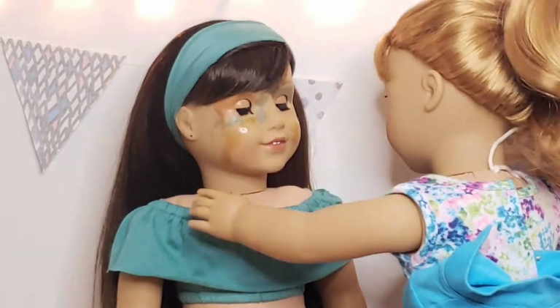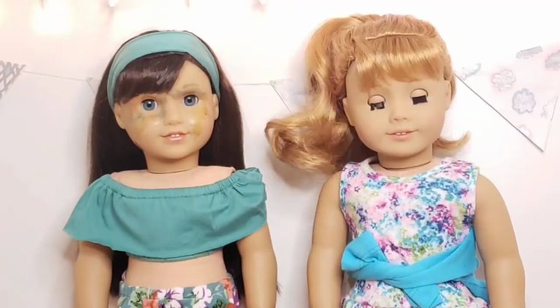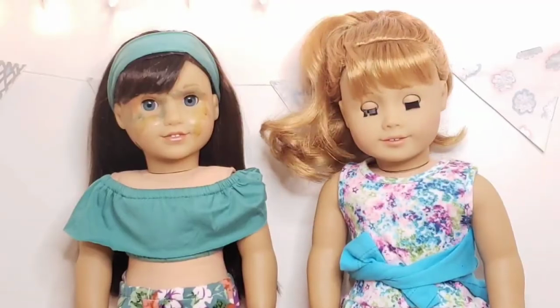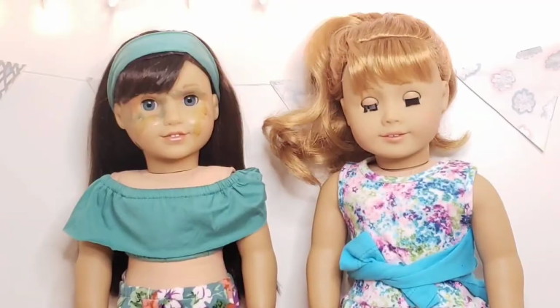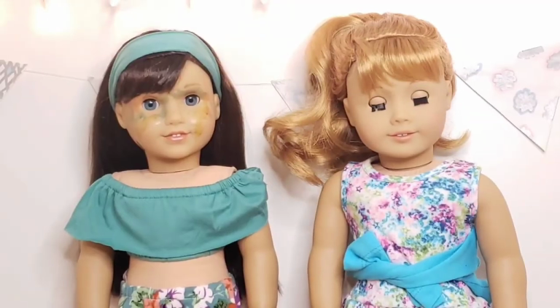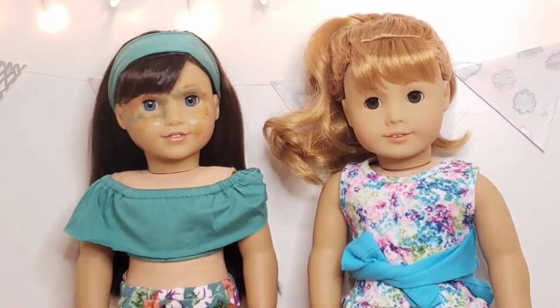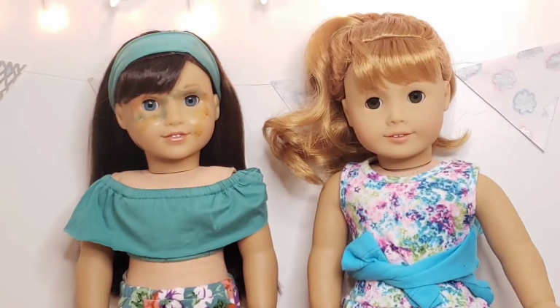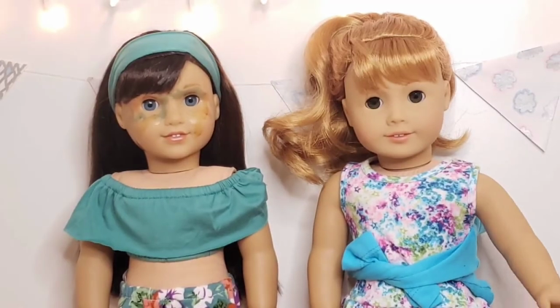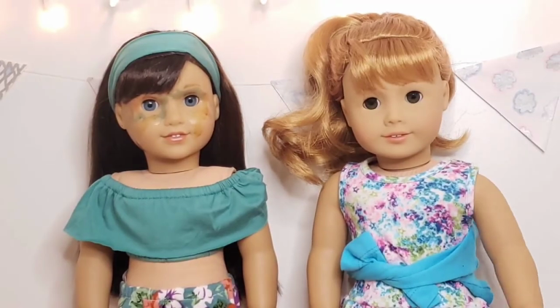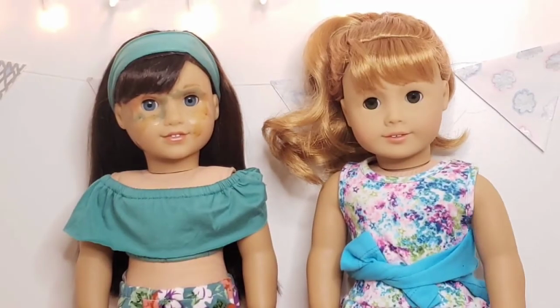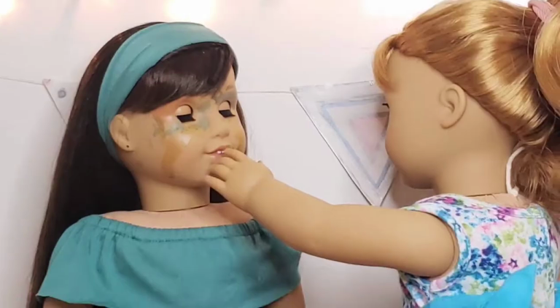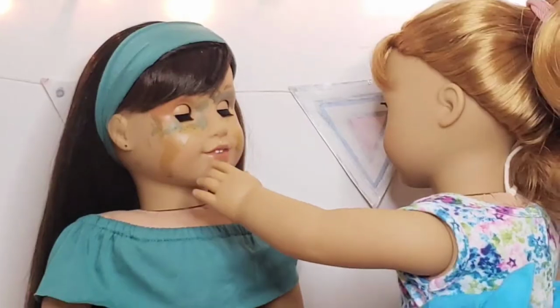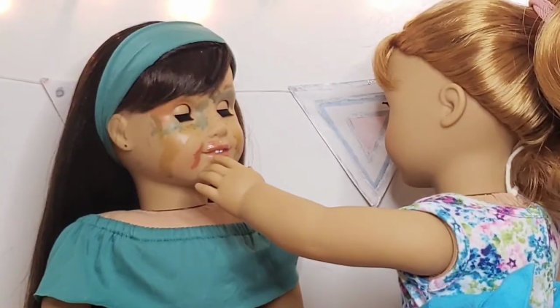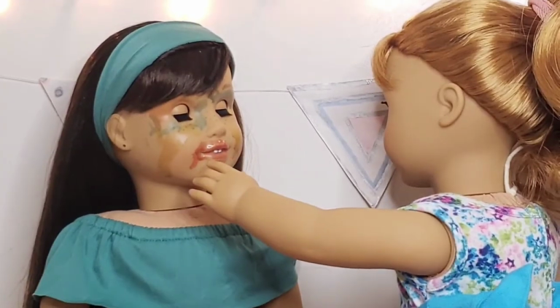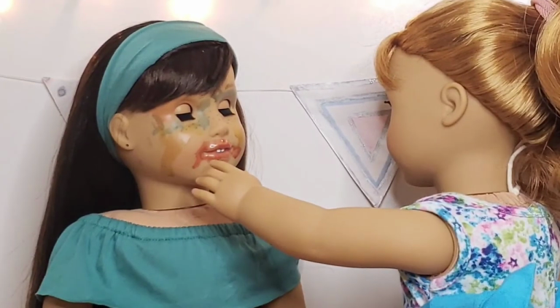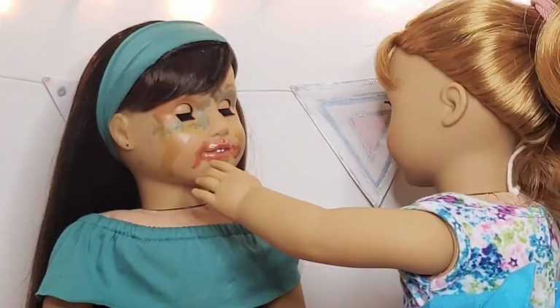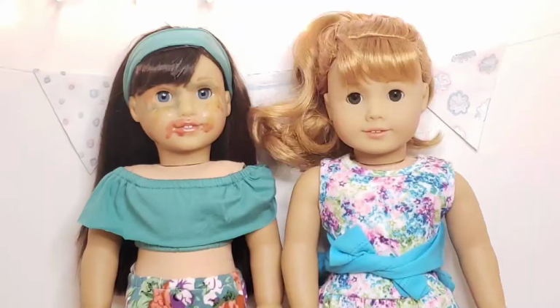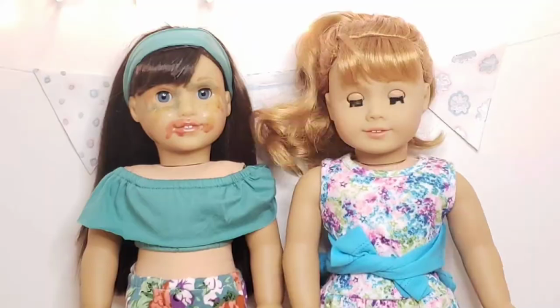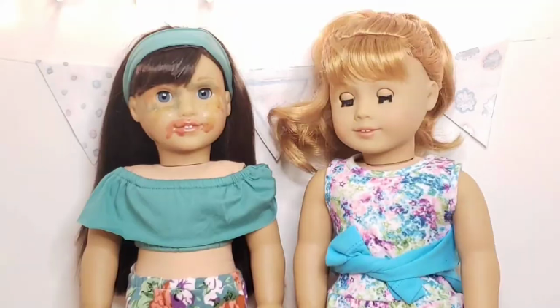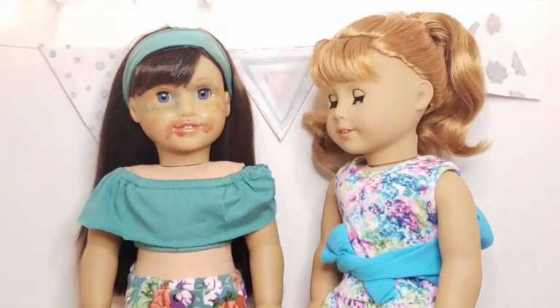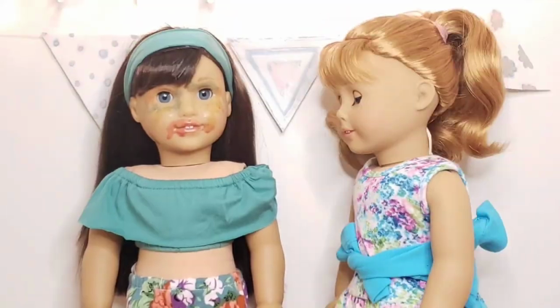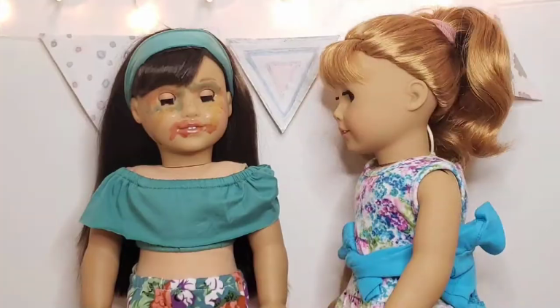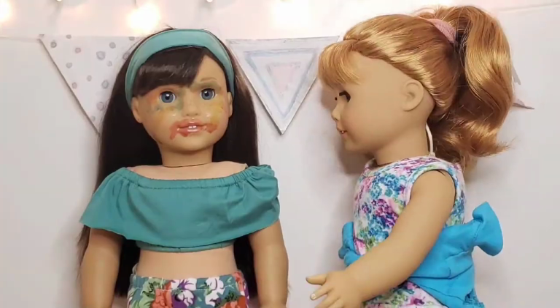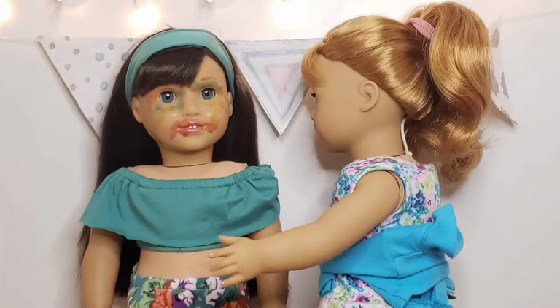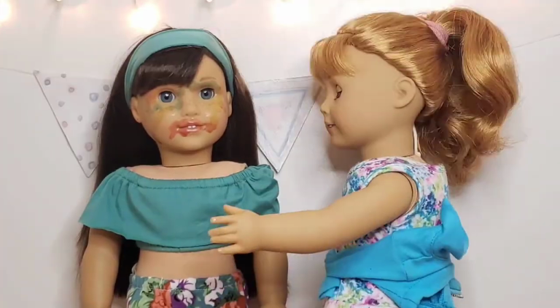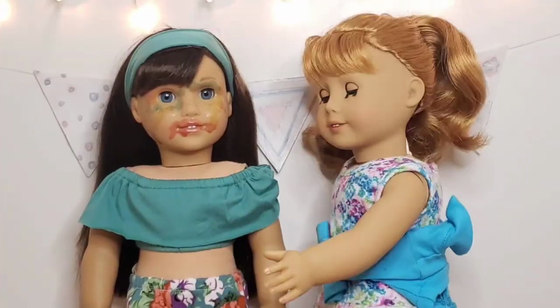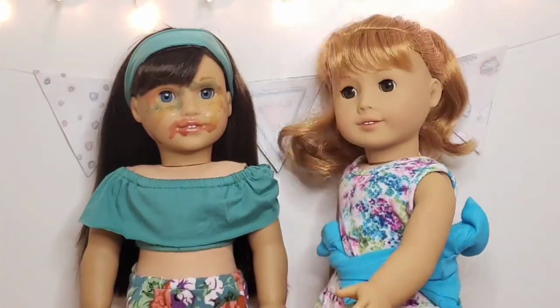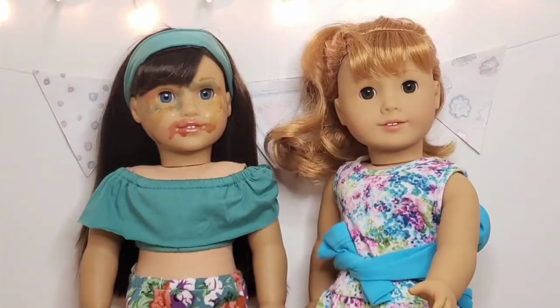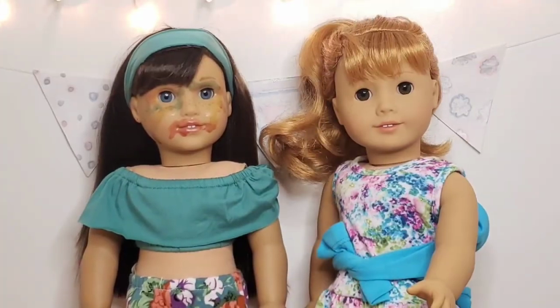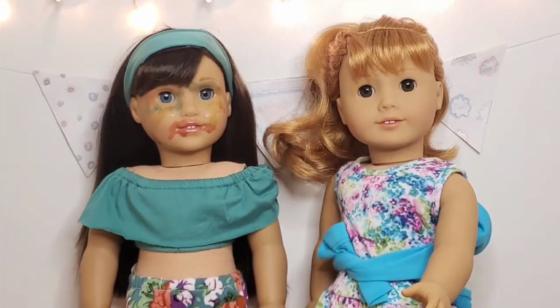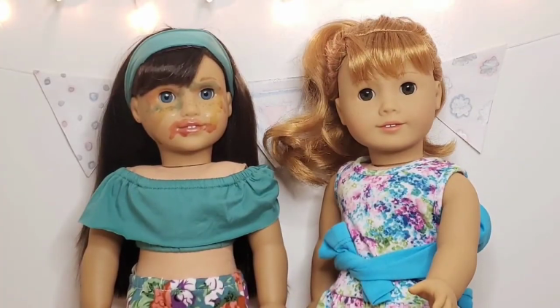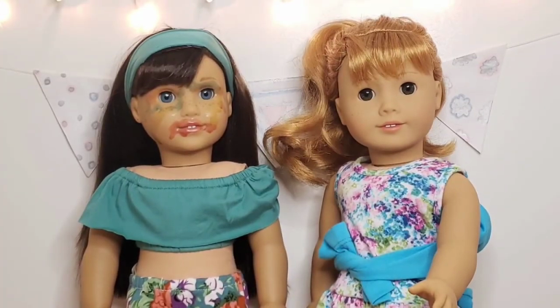It's lipstick time! Y'all, this right here is a whole look, so we need a close-up.